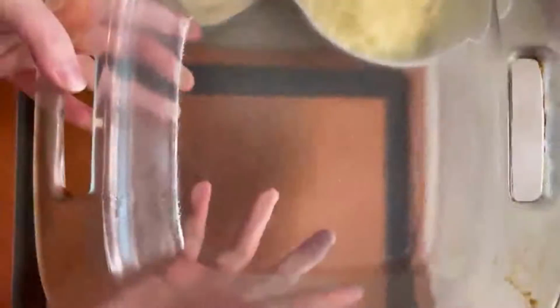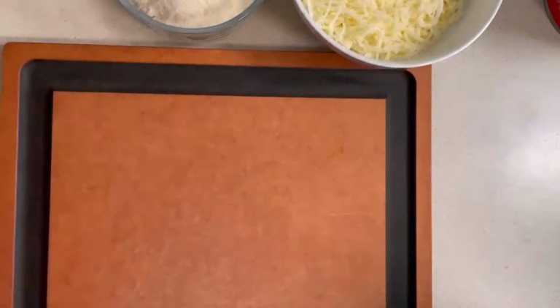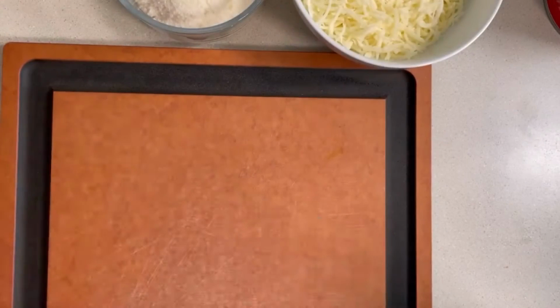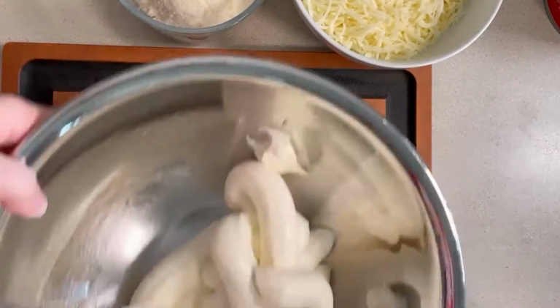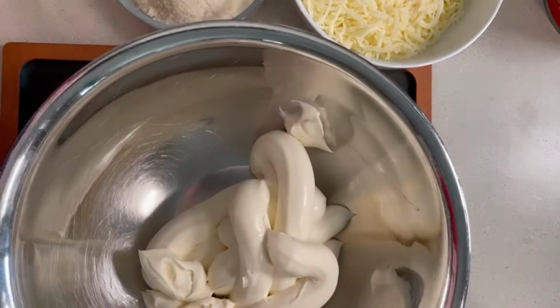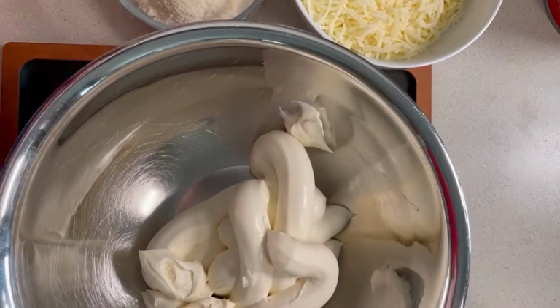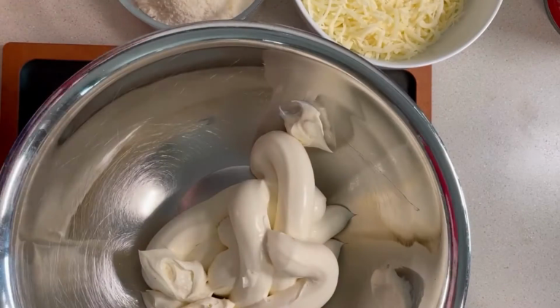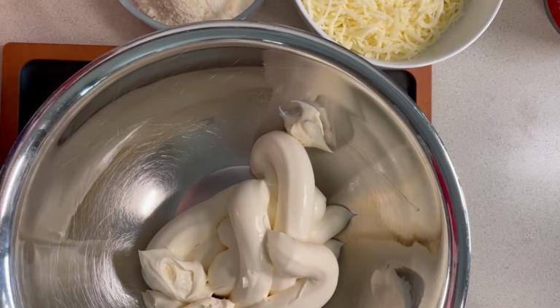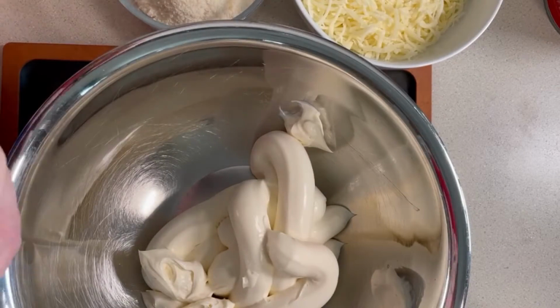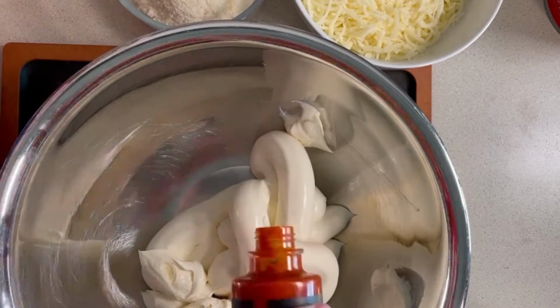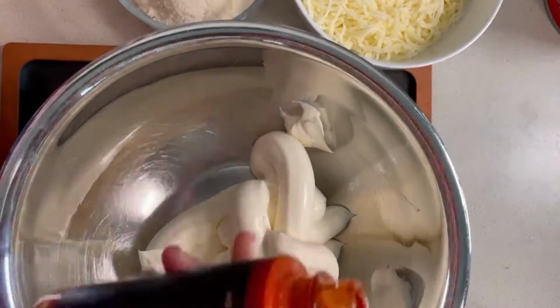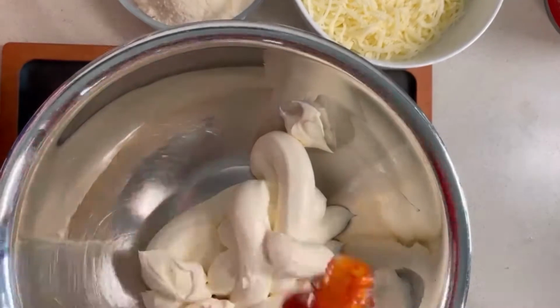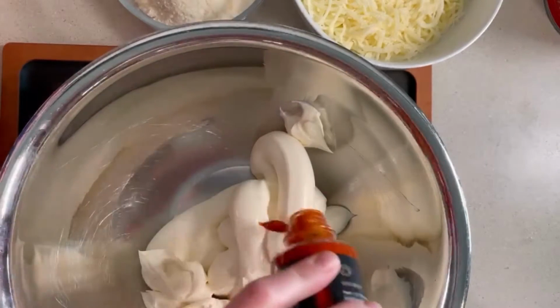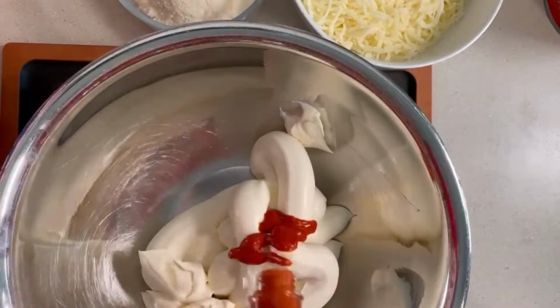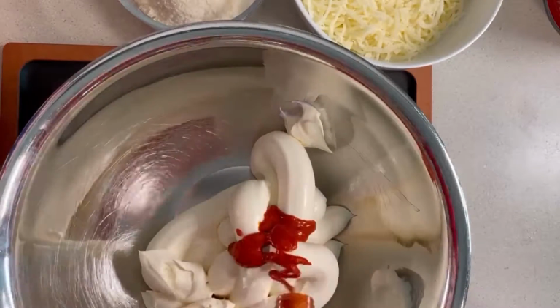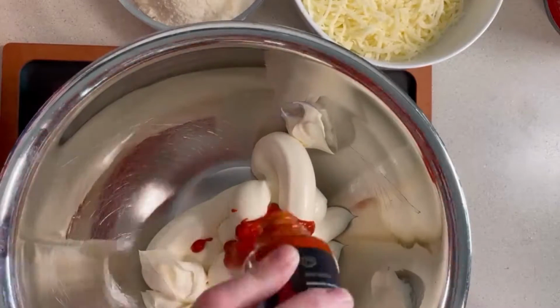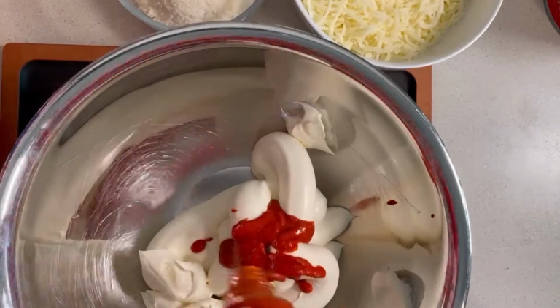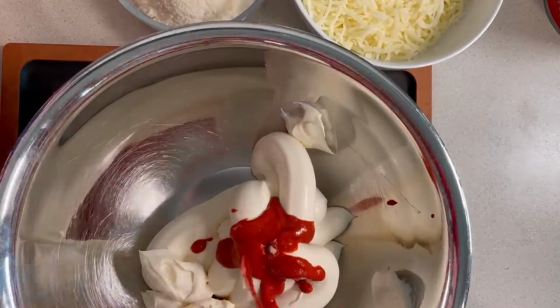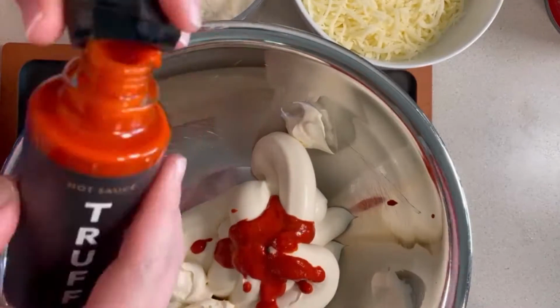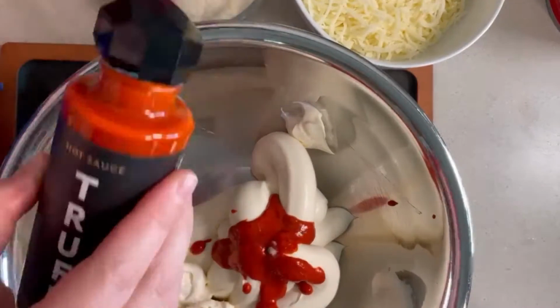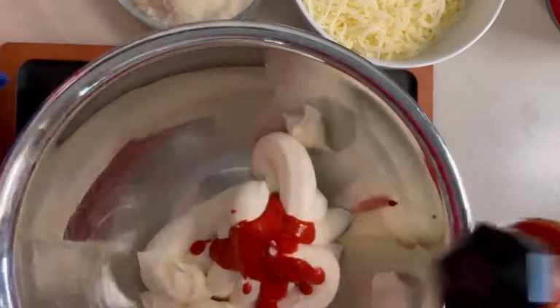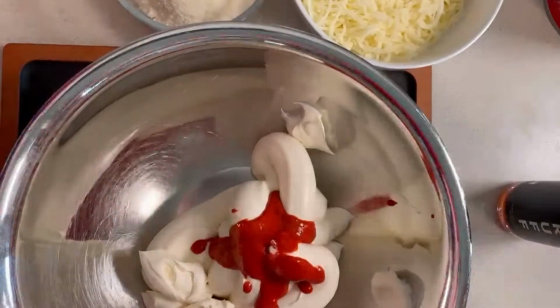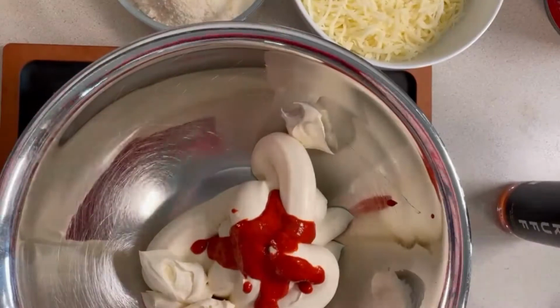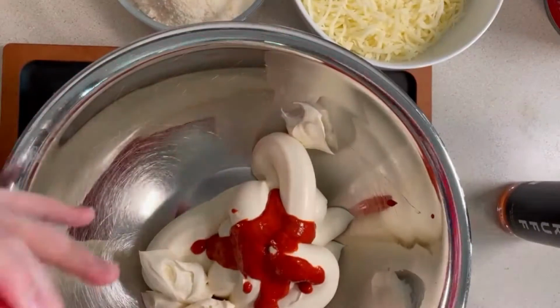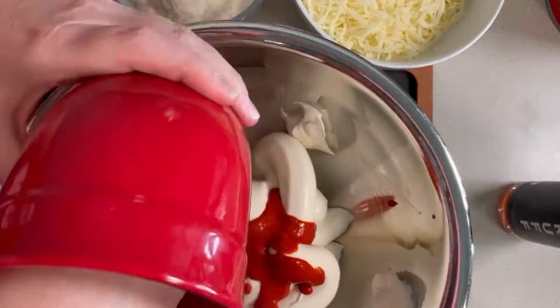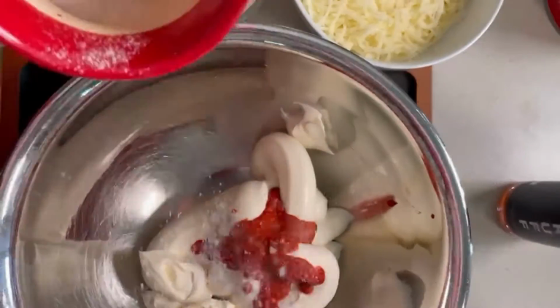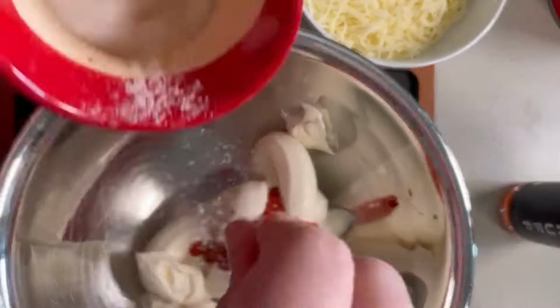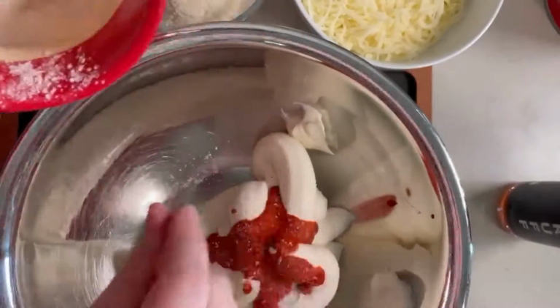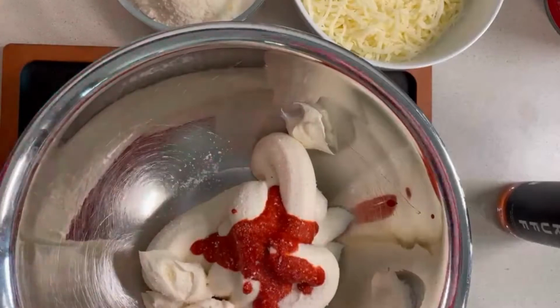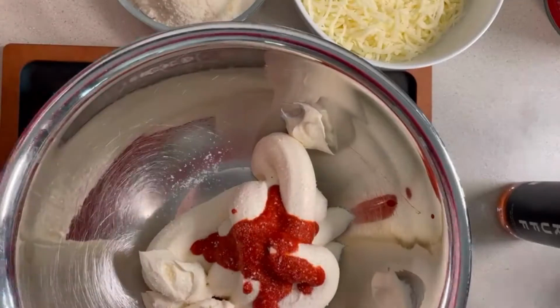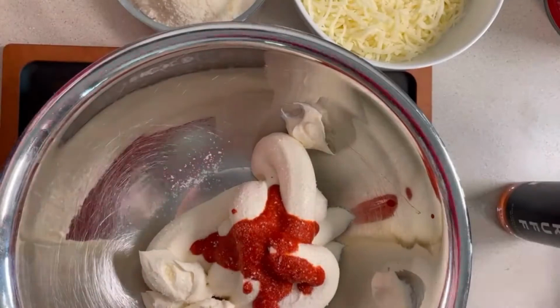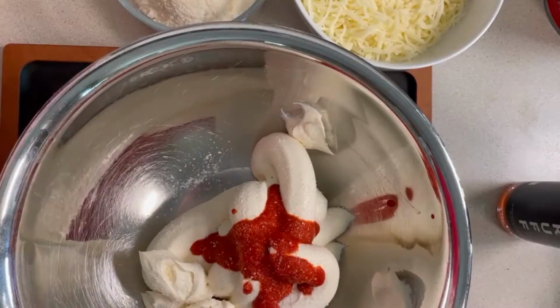Hey everybody, in case you haven't heard, the Bengals are in the Super Bowl. So we are celebrating by making our favorite pizza dip.